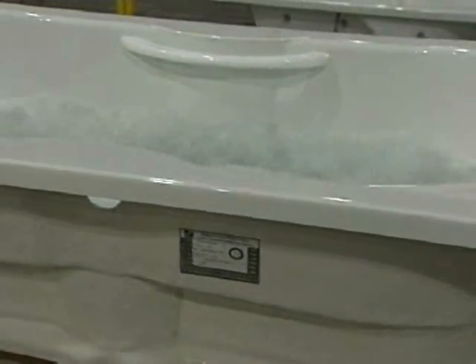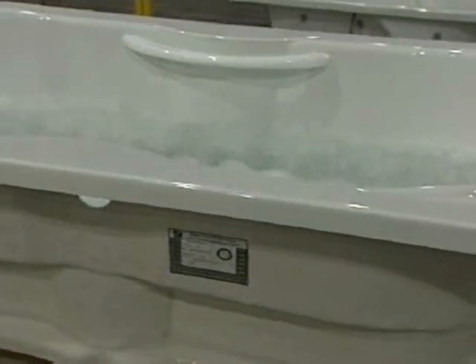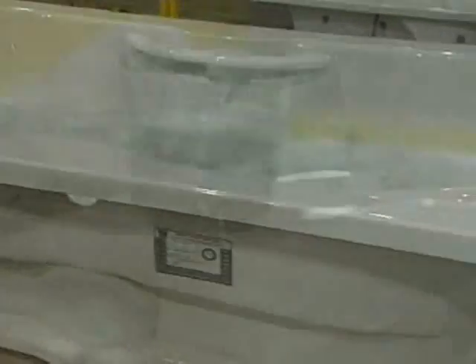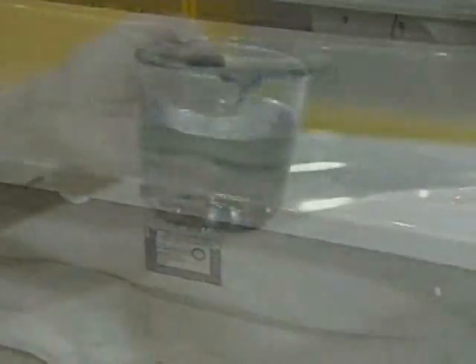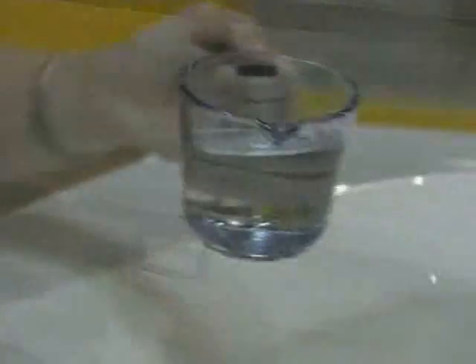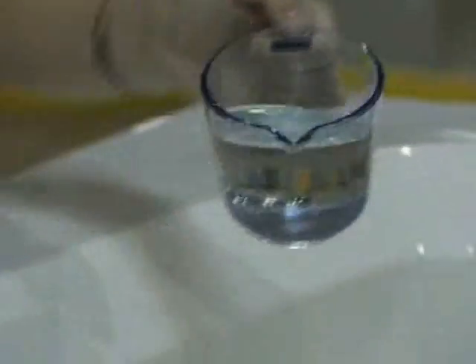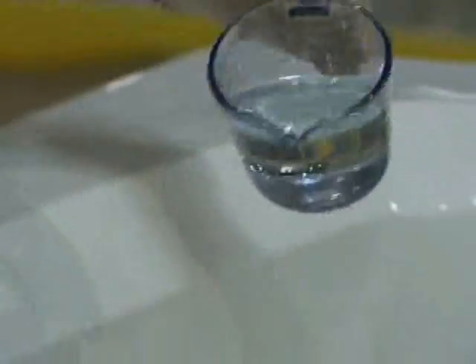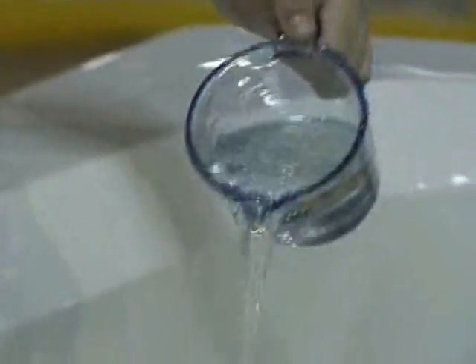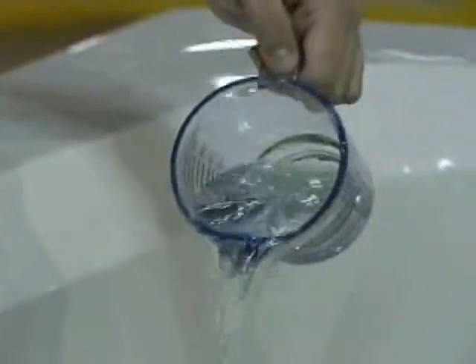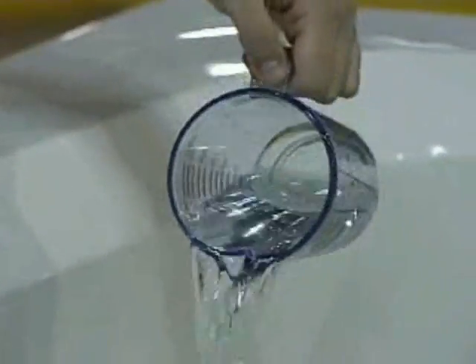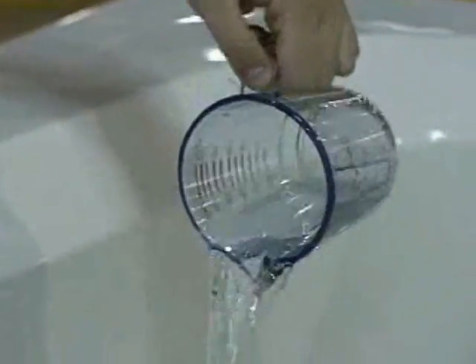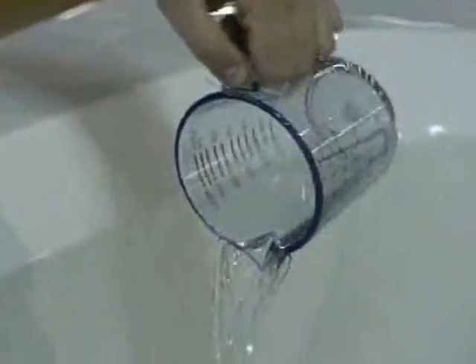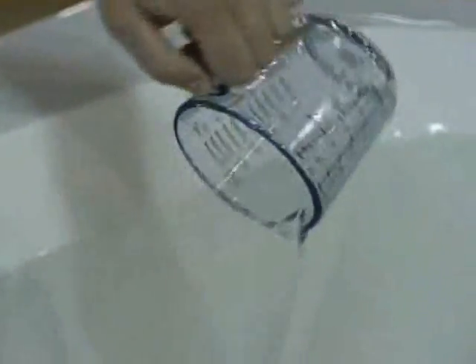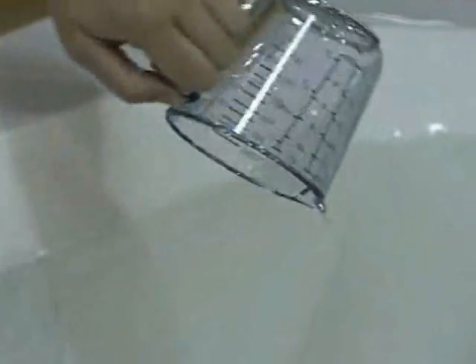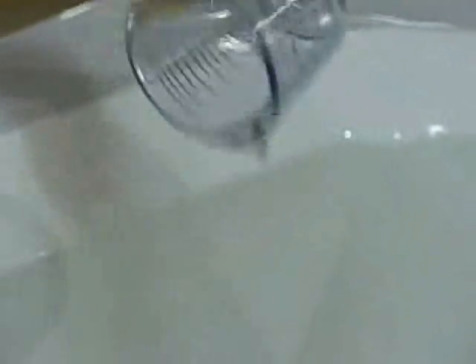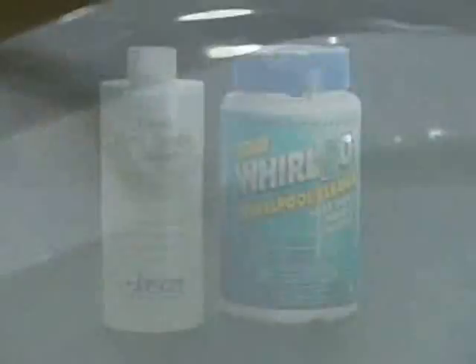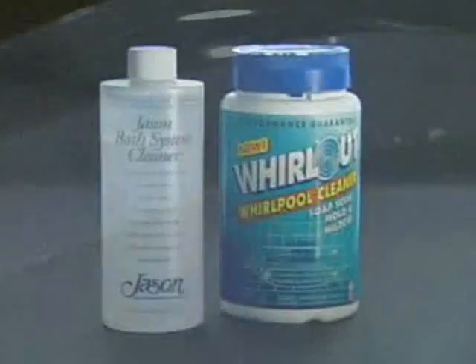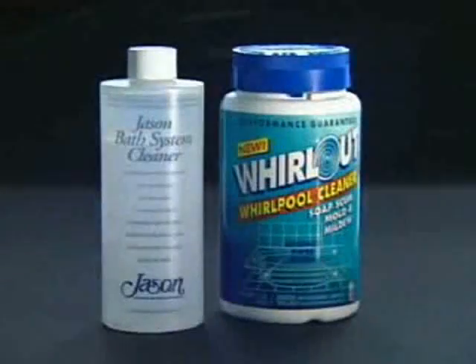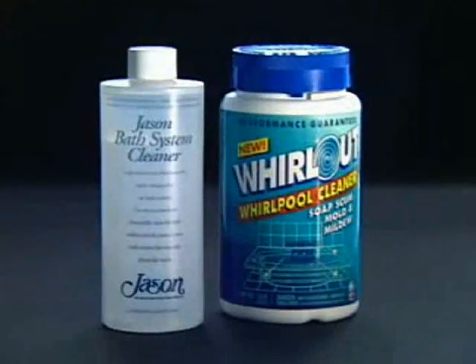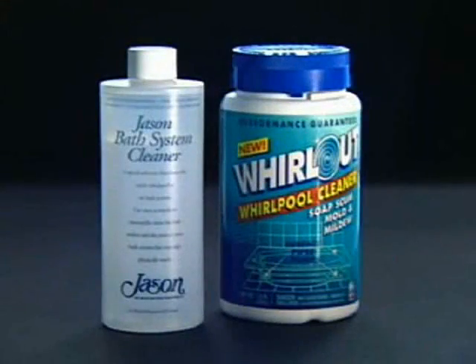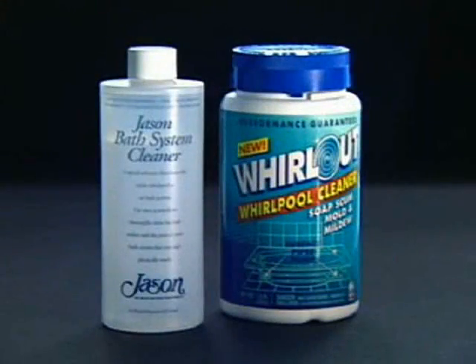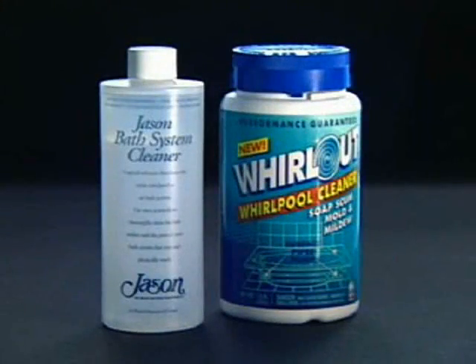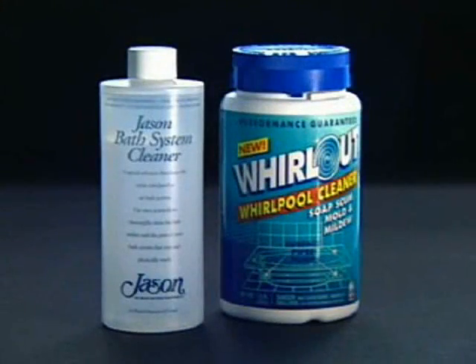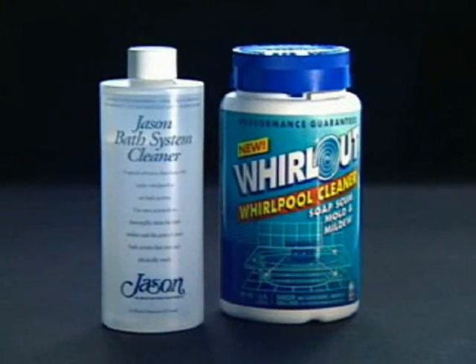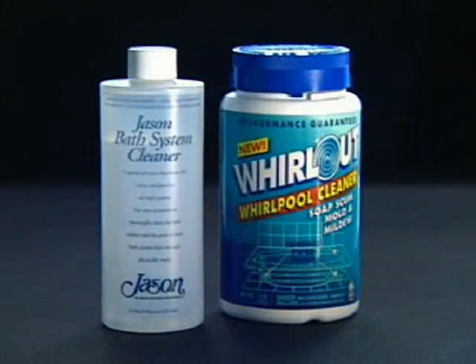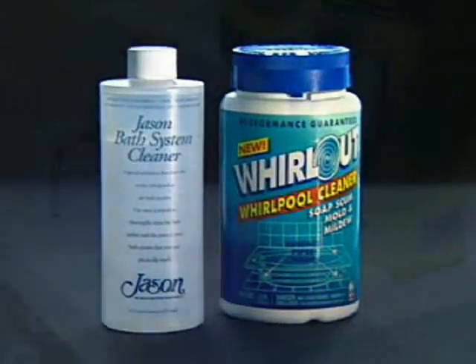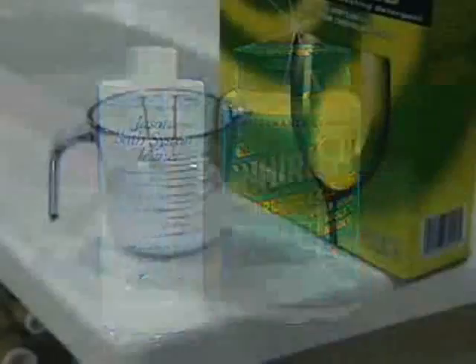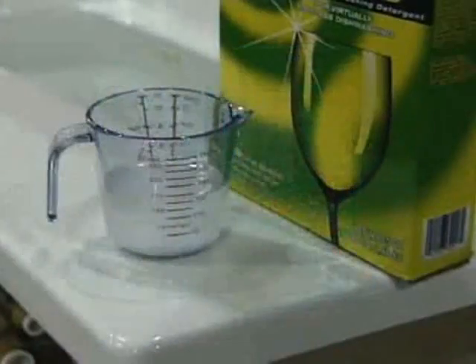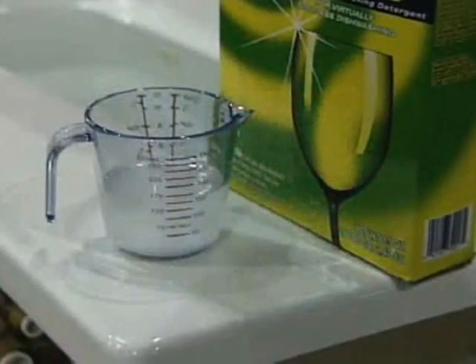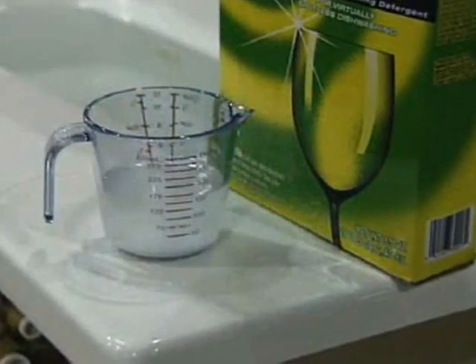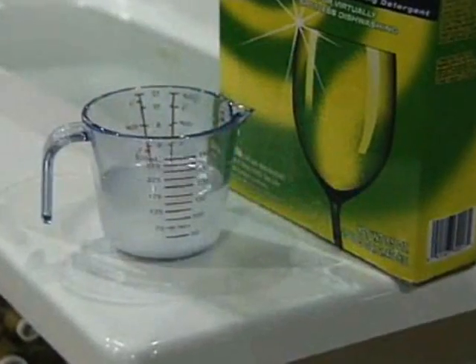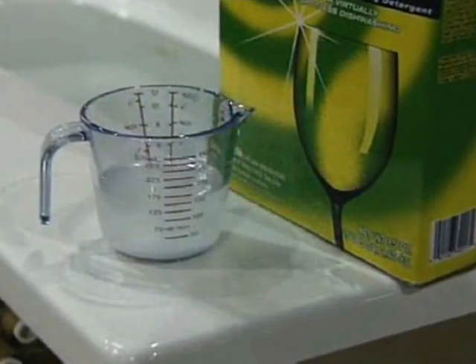Scientific evidence and common sense tell you these marketing ploys do nothing but mislead and confuse.